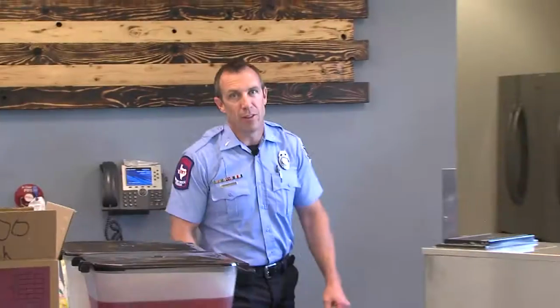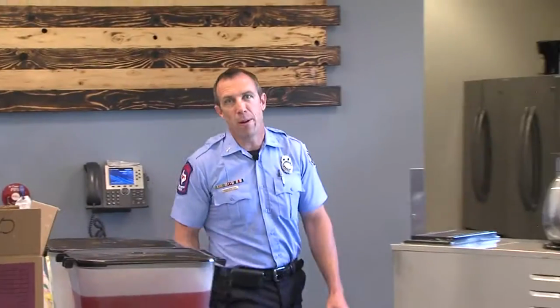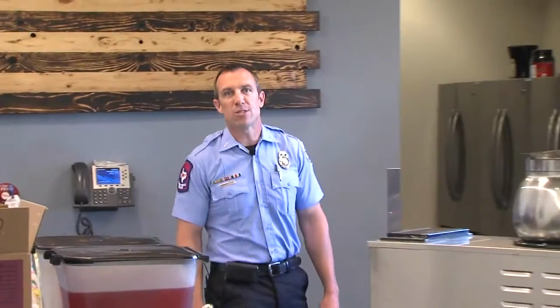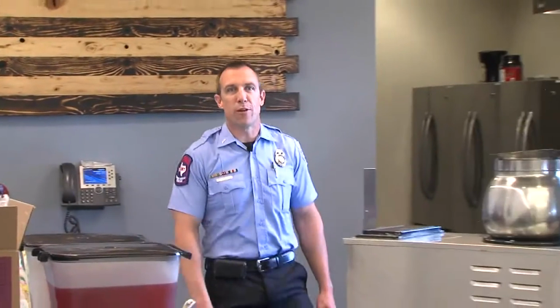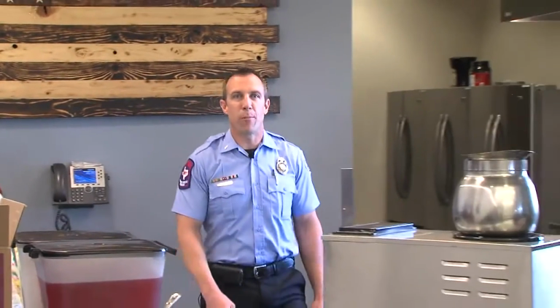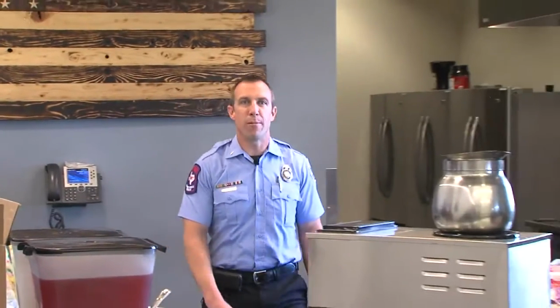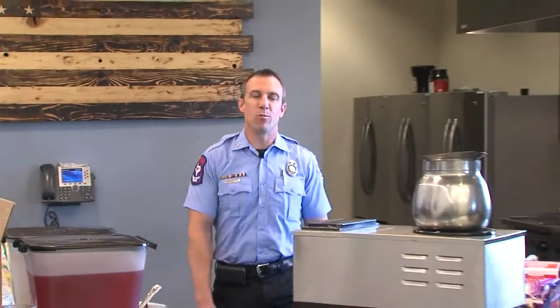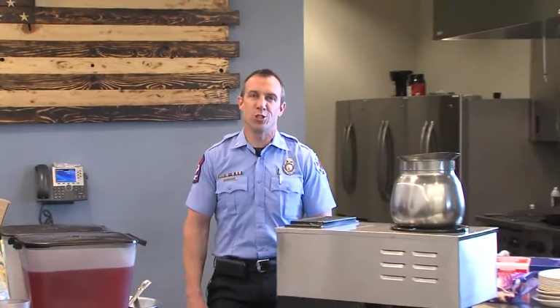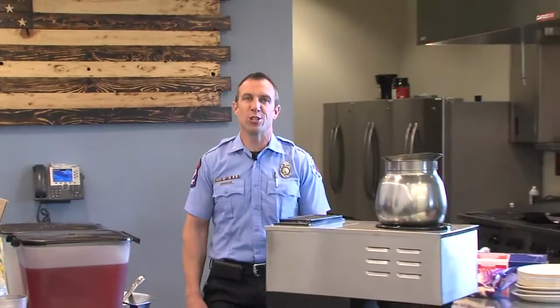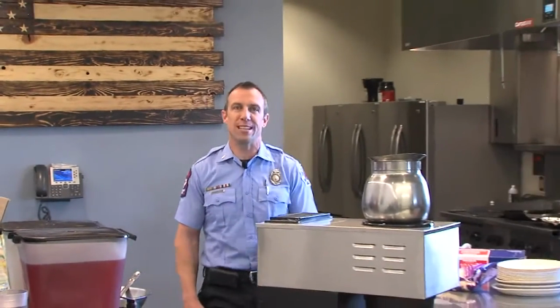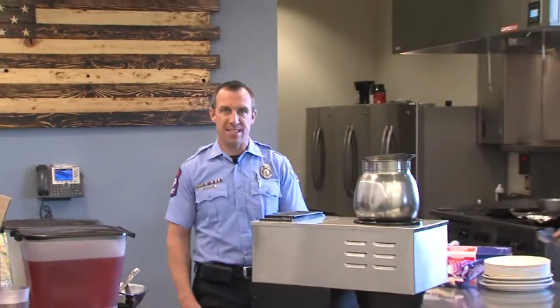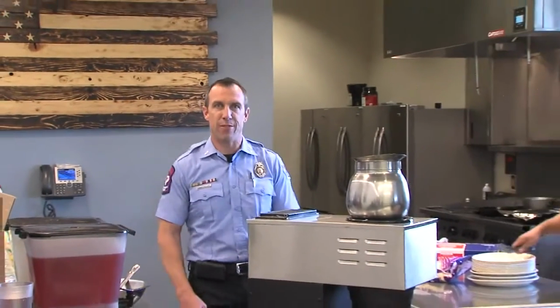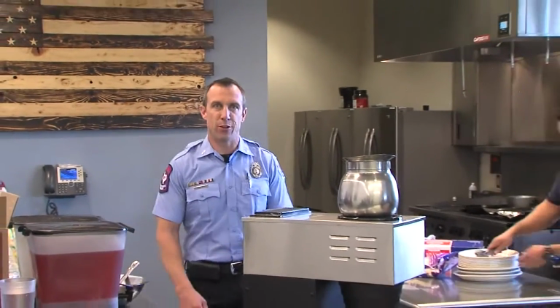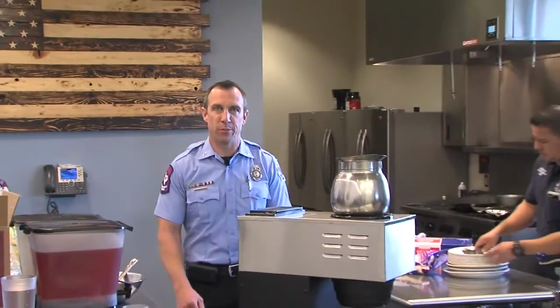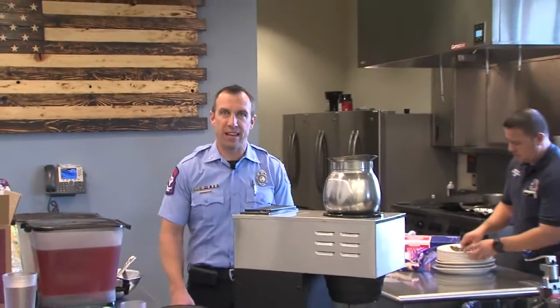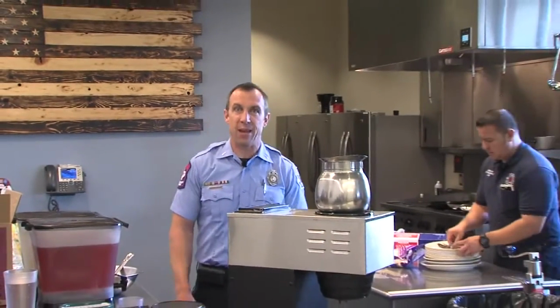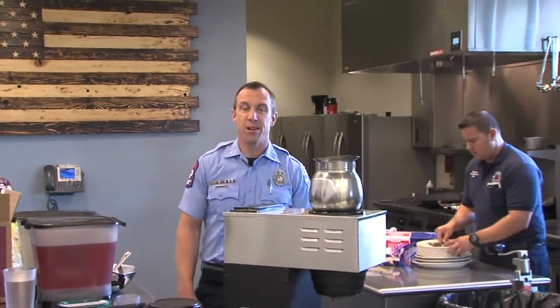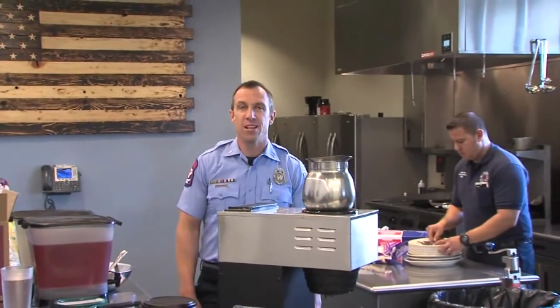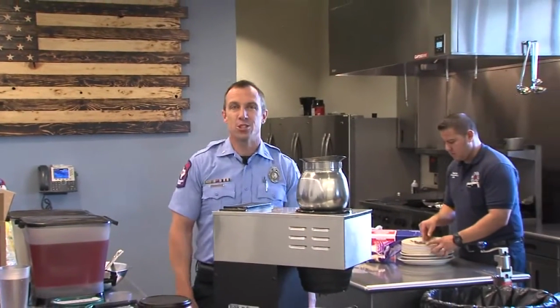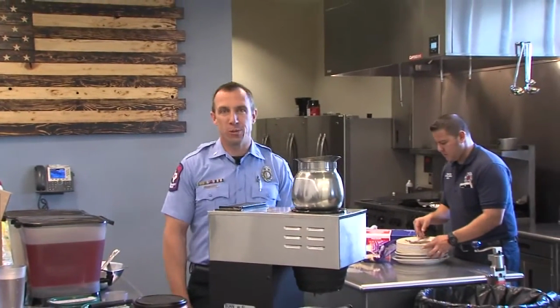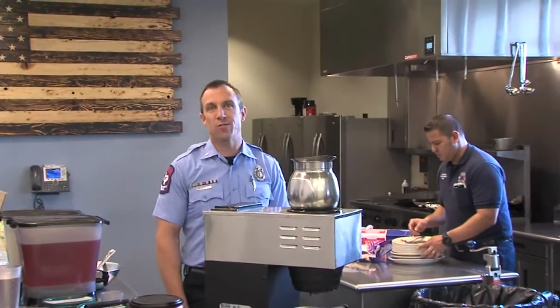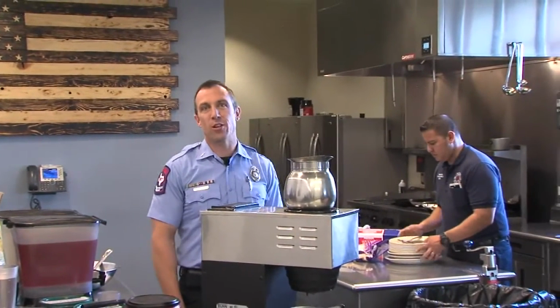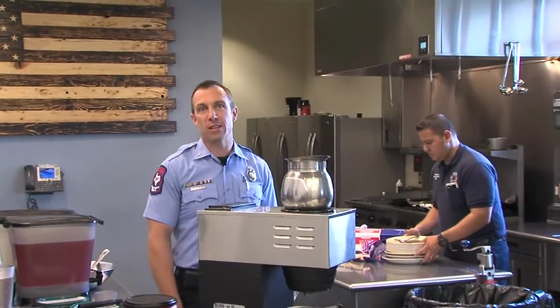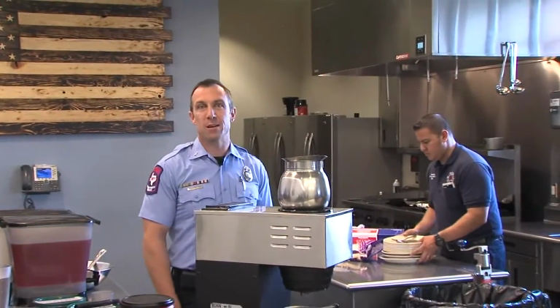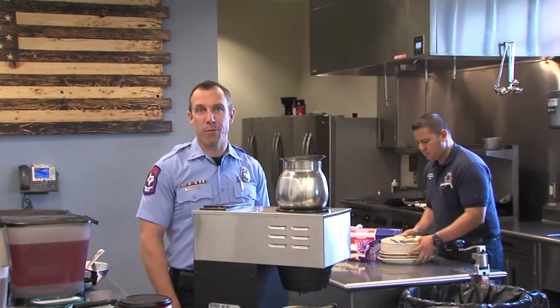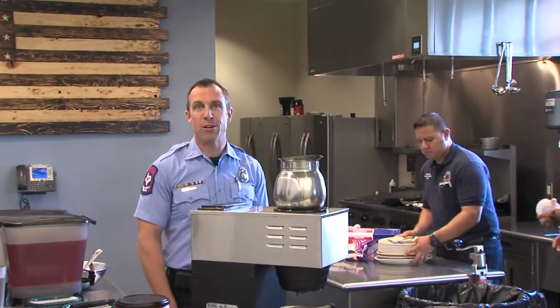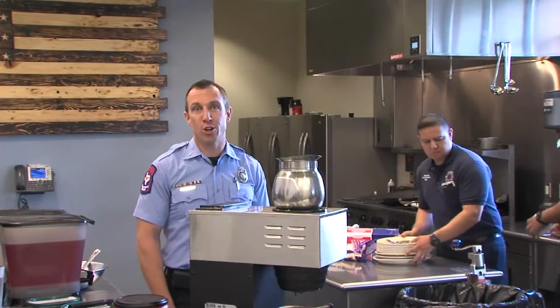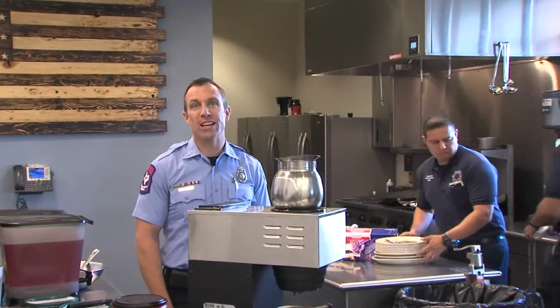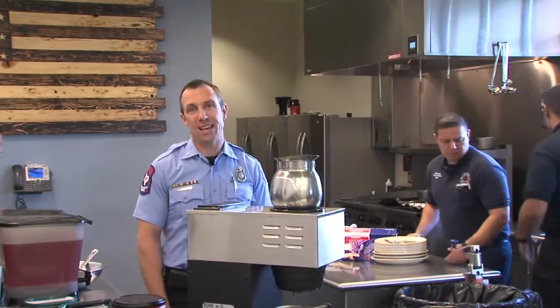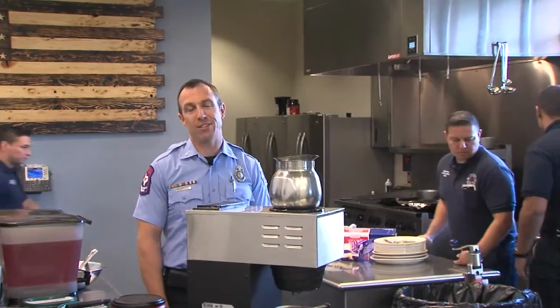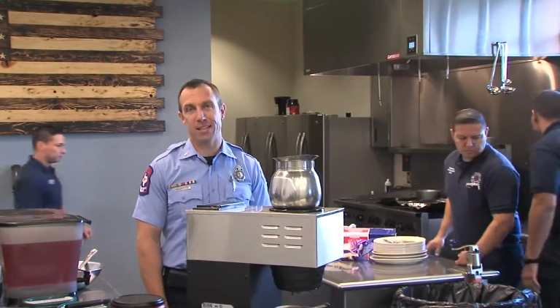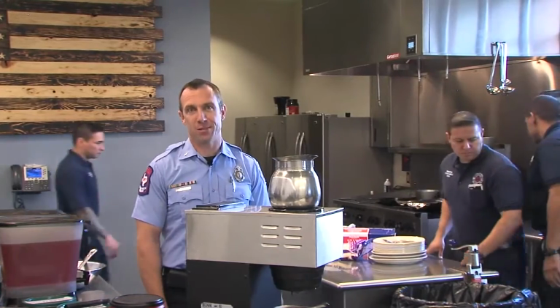The El Paso Fire Department wants you to stay safe during the big game, so please follow these important cooking safety tips.